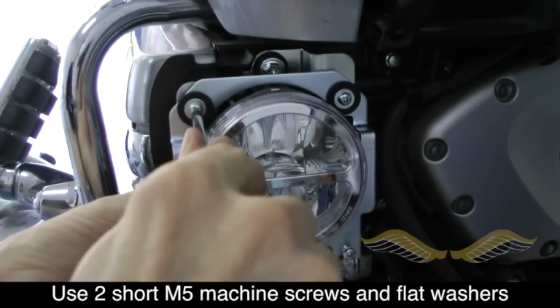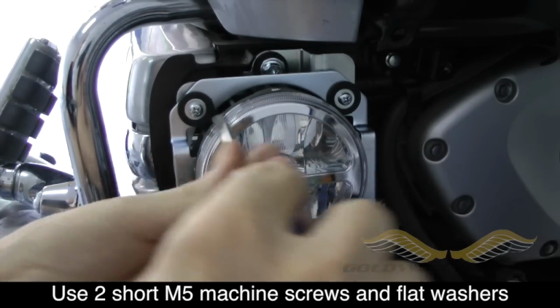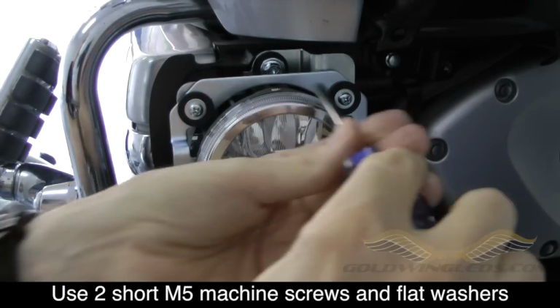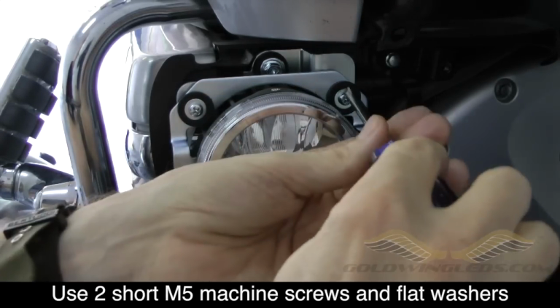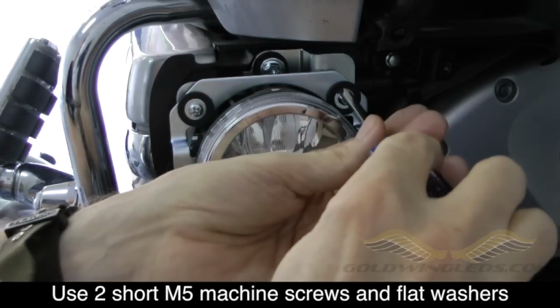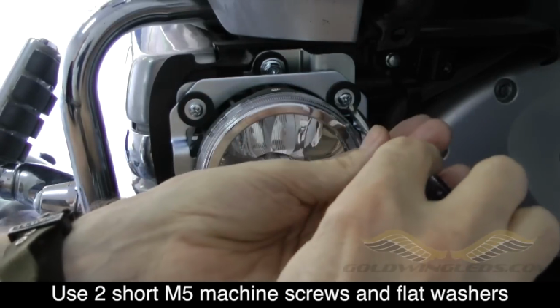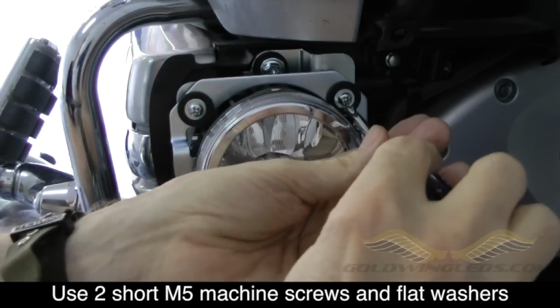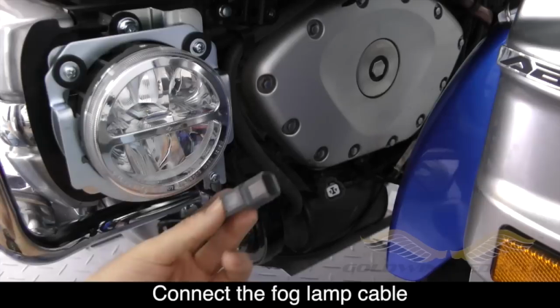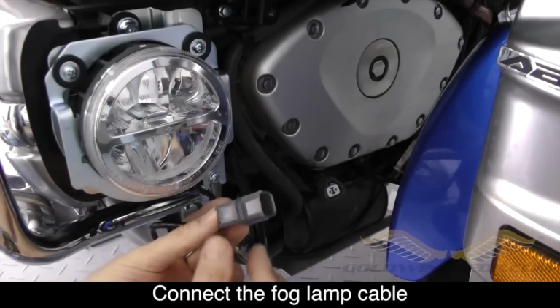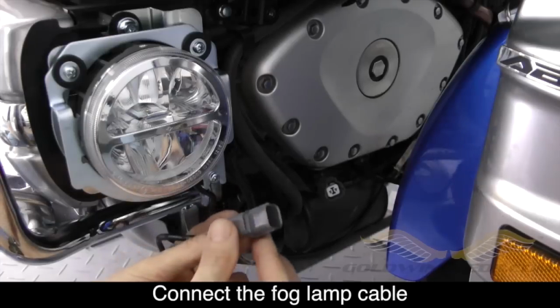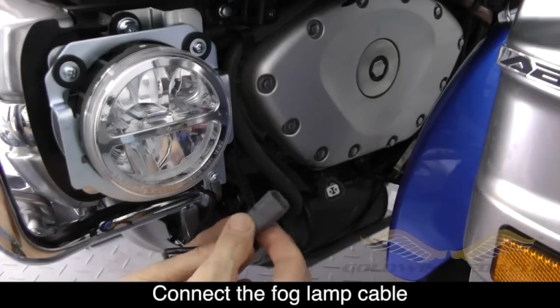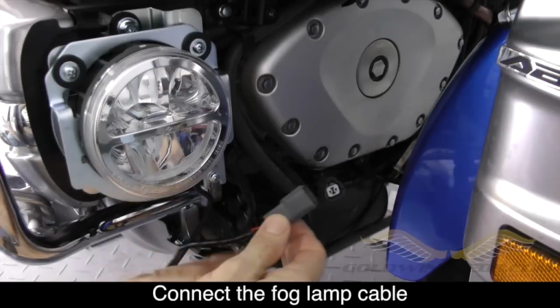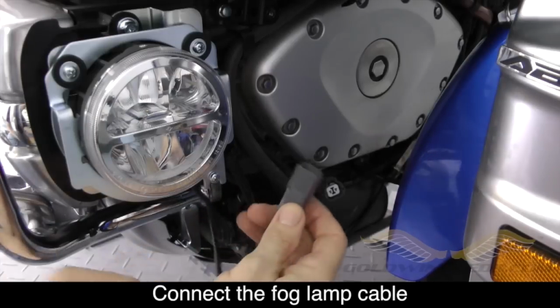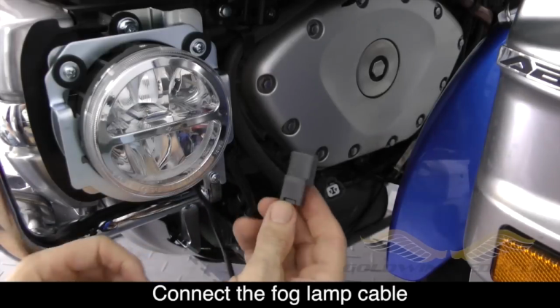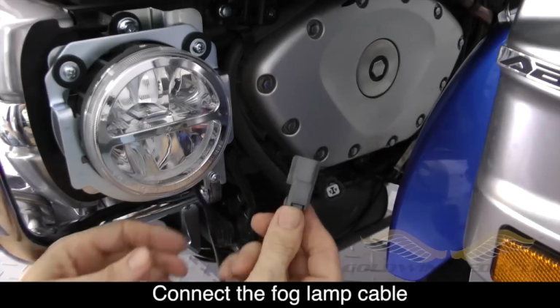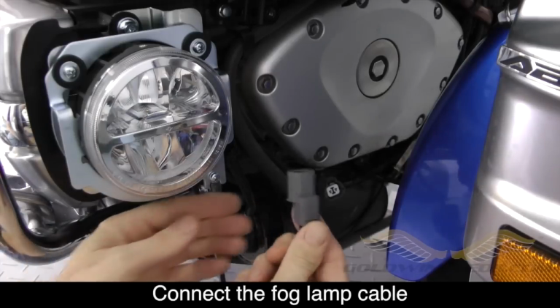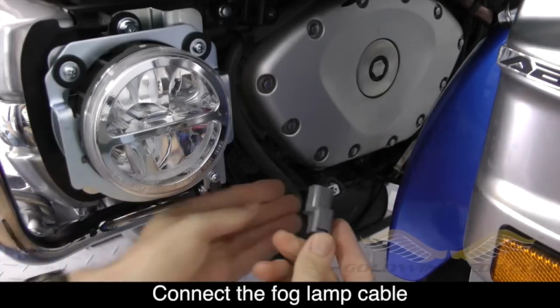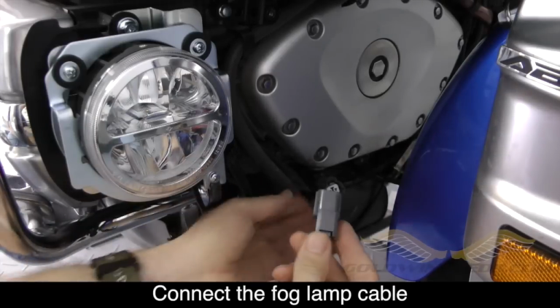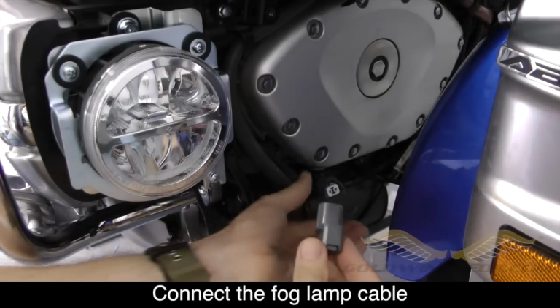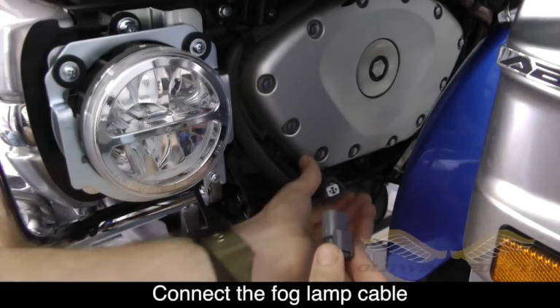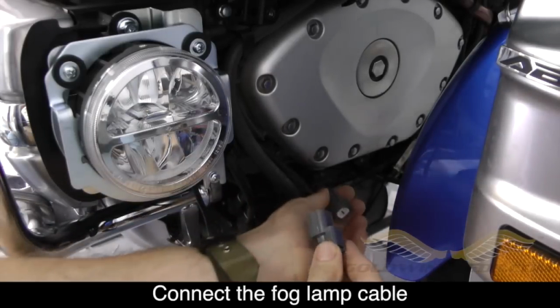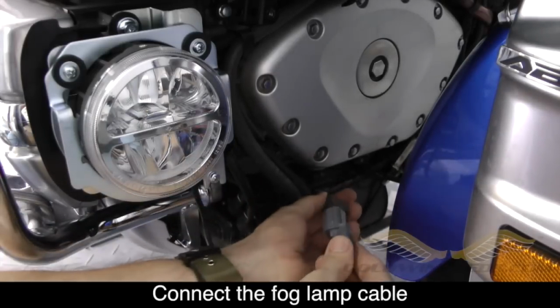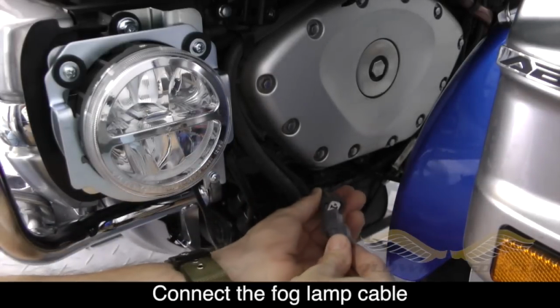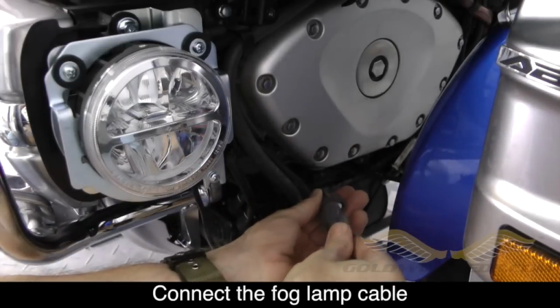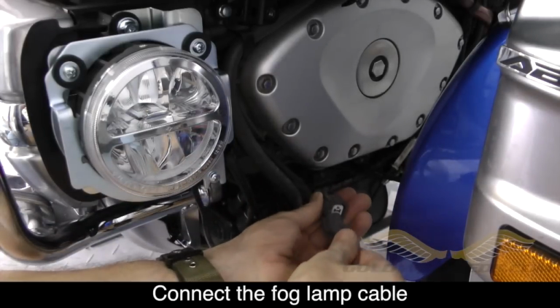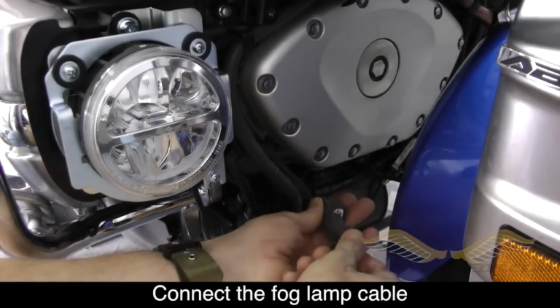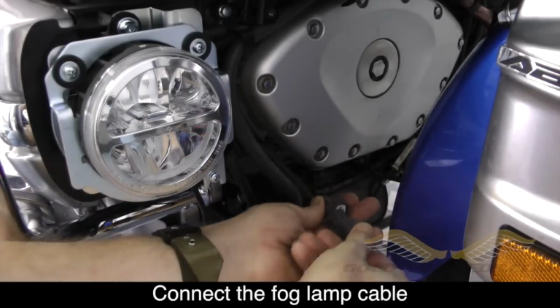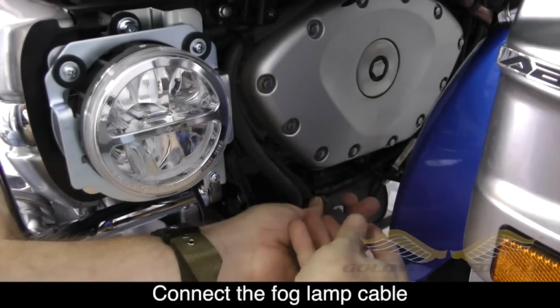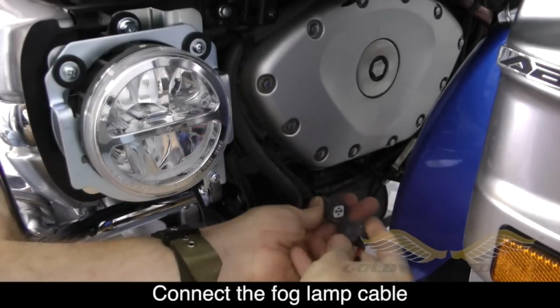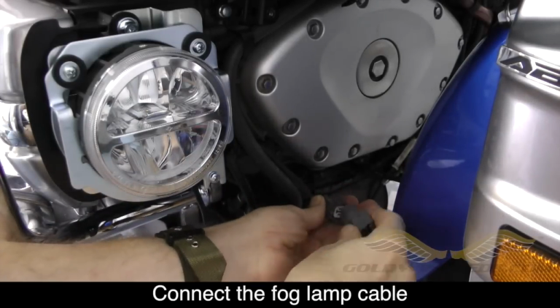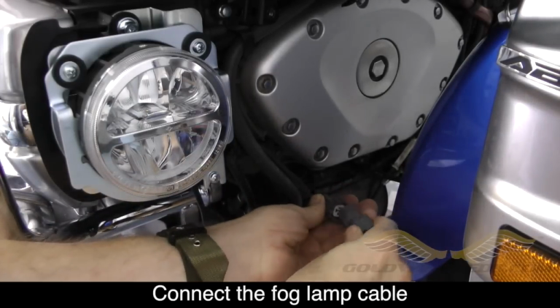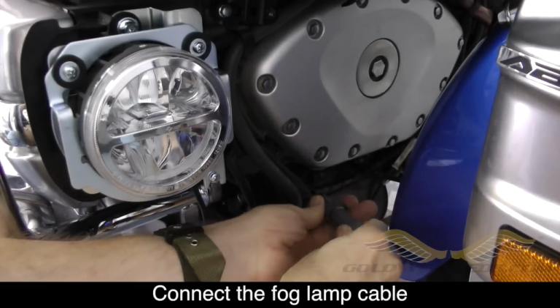Now connect the cable coming from the fog lamp to the right hand connector on the motorcycle.